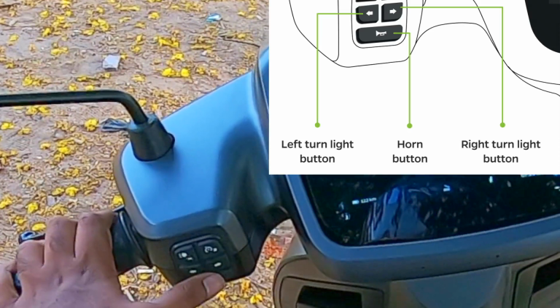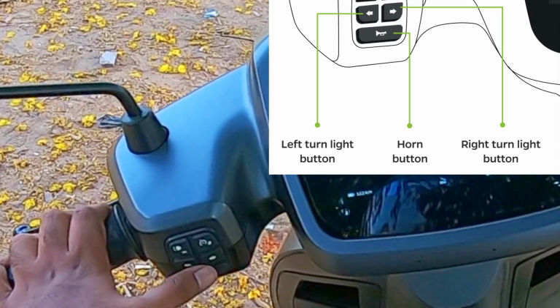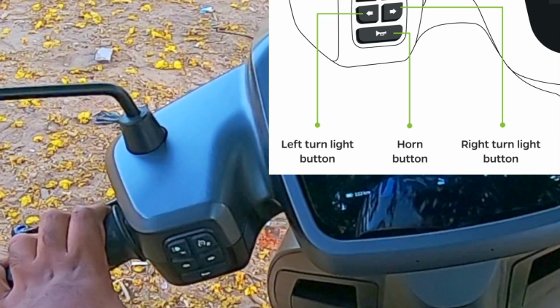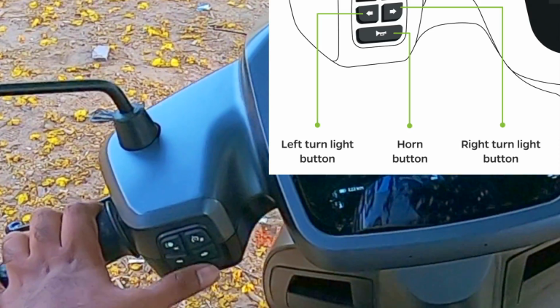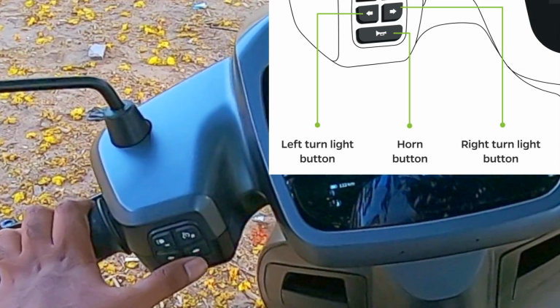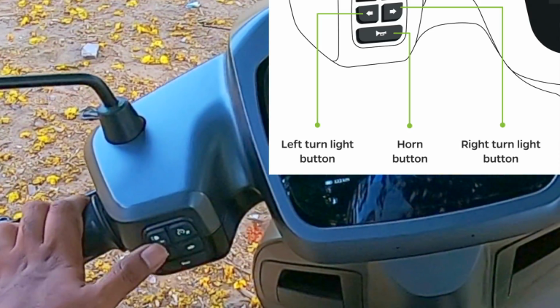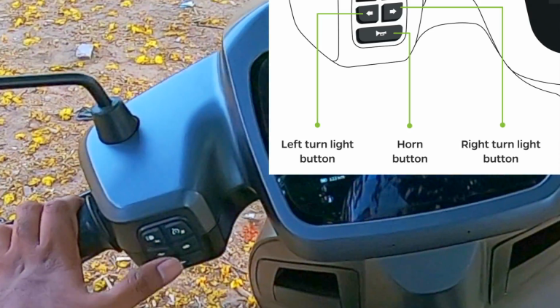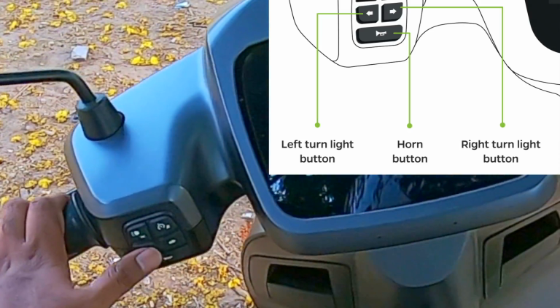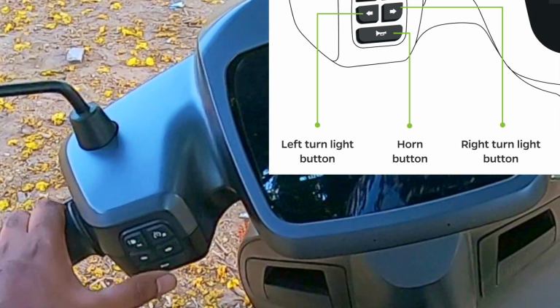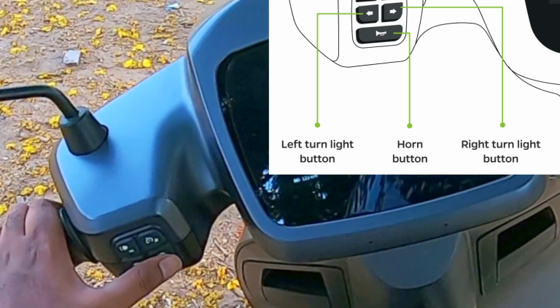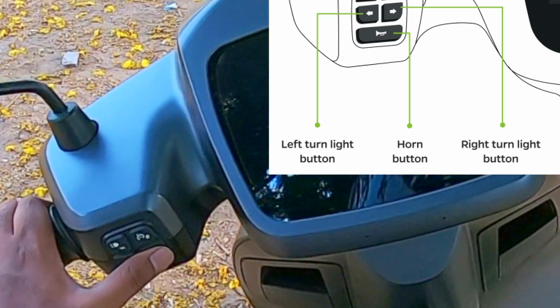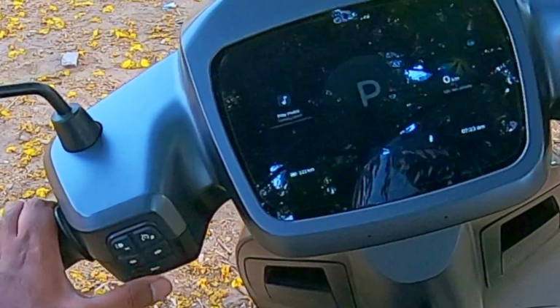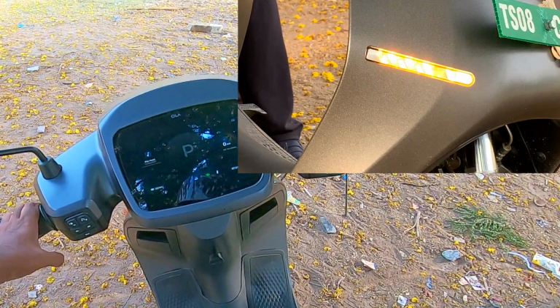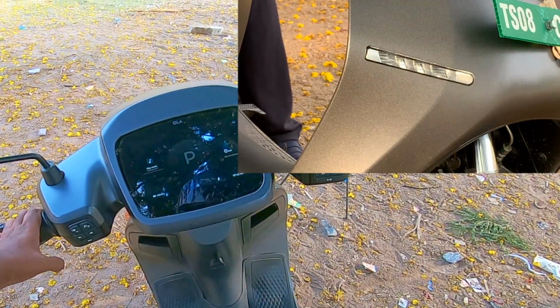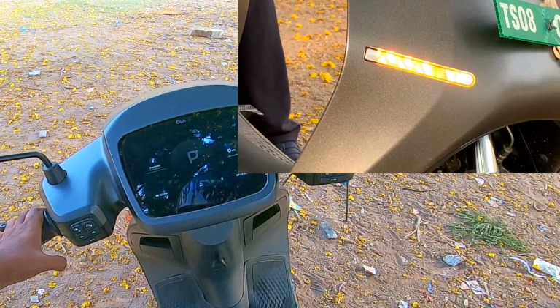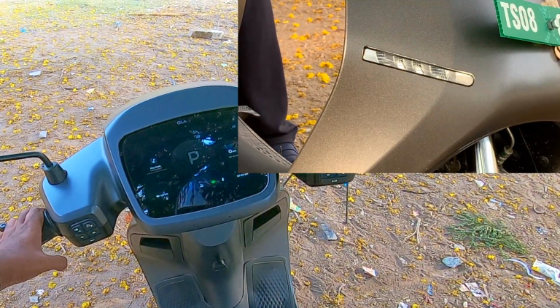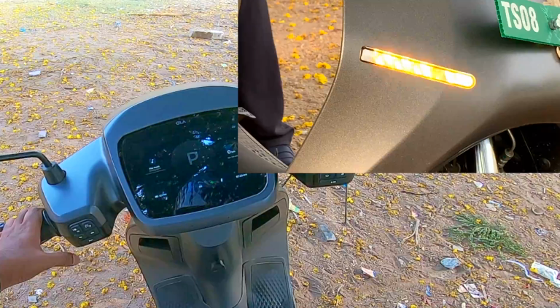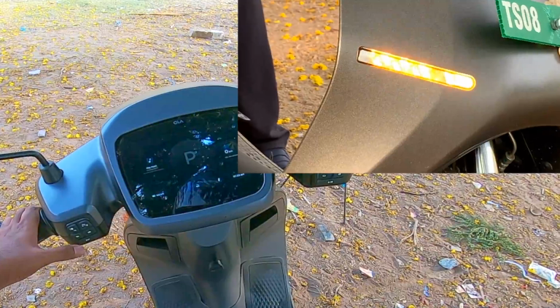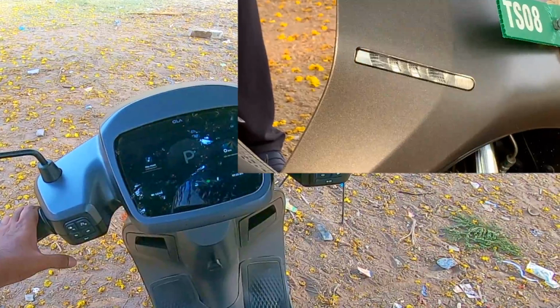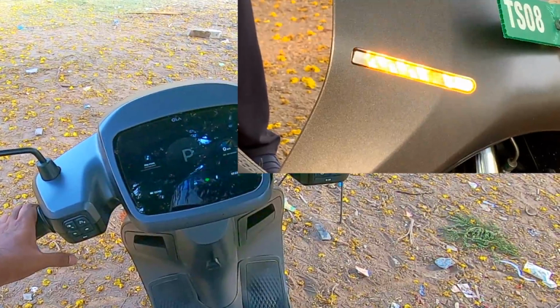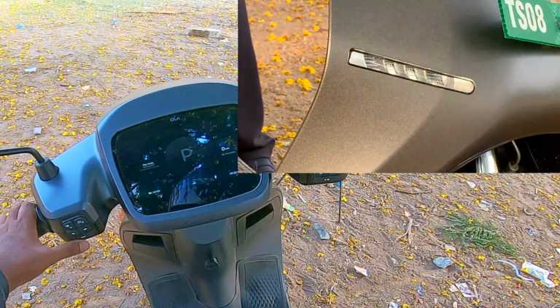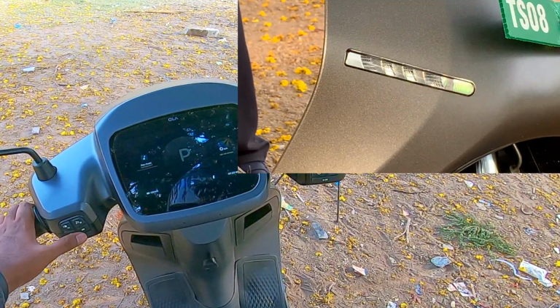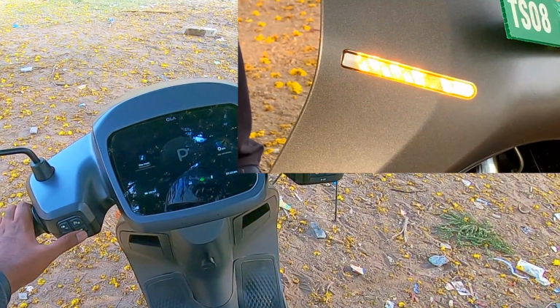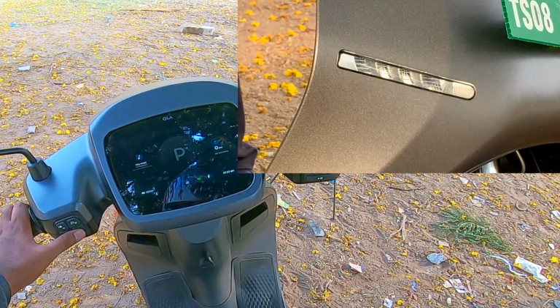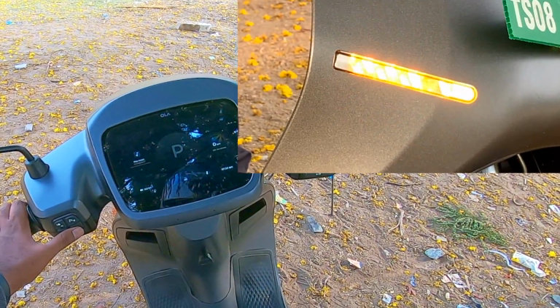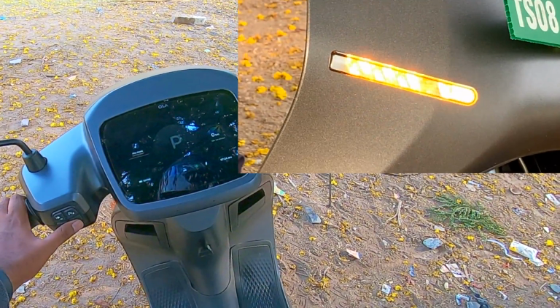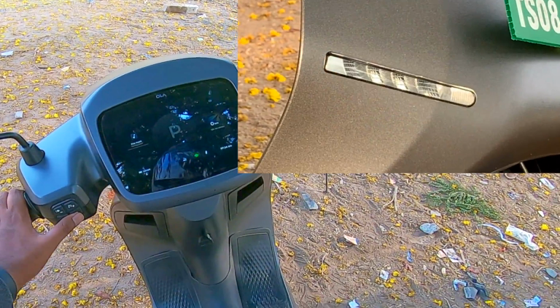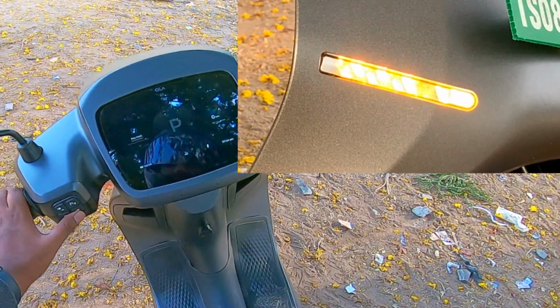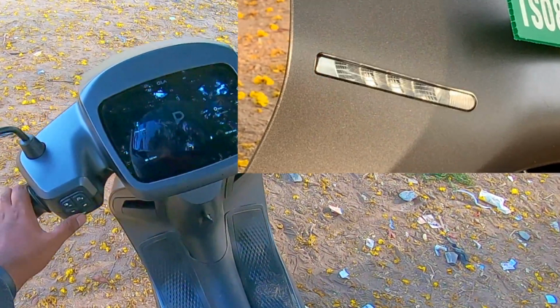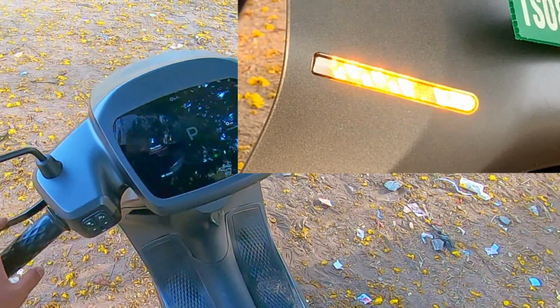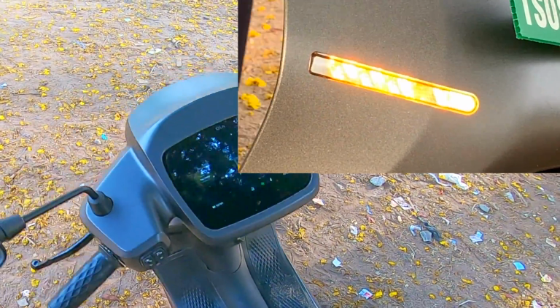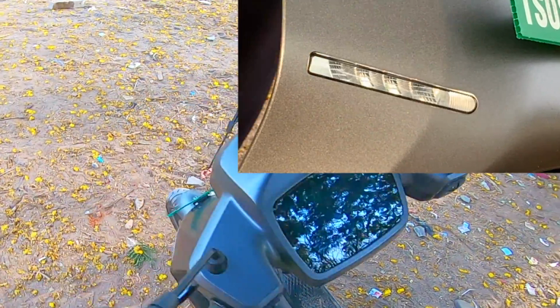You can see these are the indicator buttons. This is how the front indicator looks — the LED itself is orange with a clear glass on it.